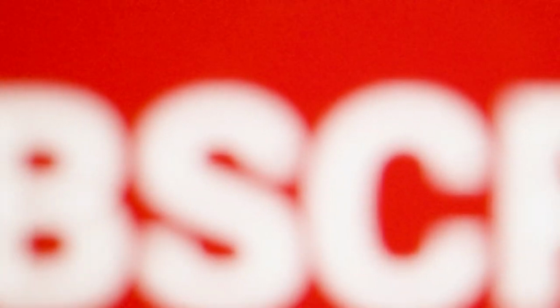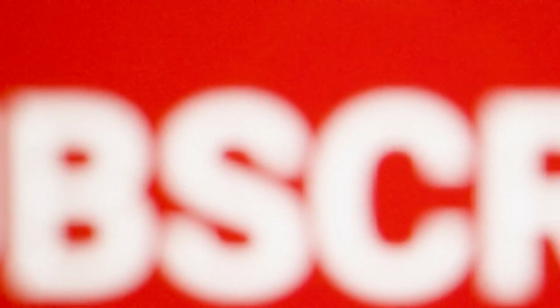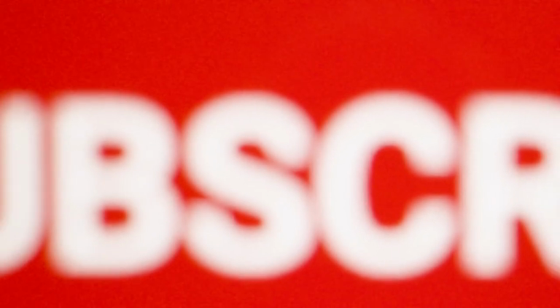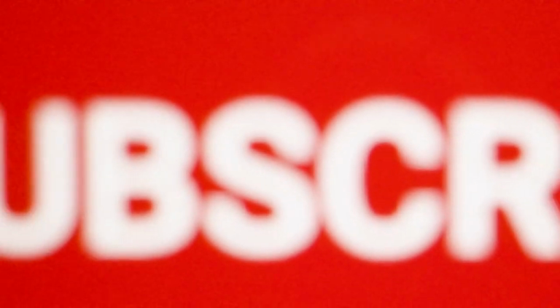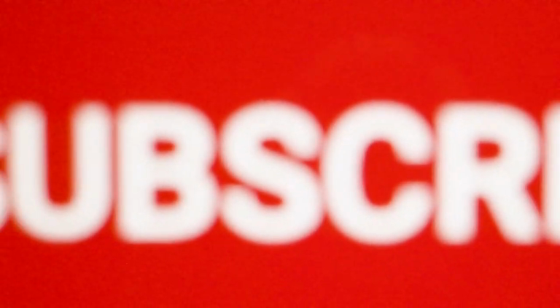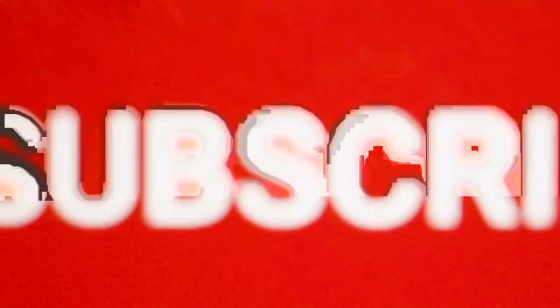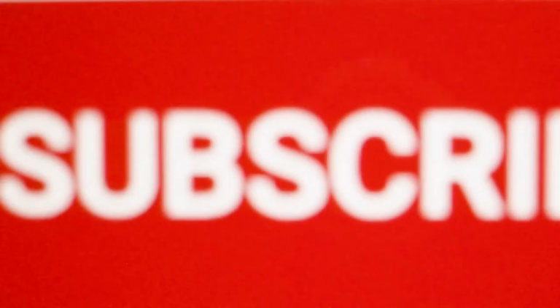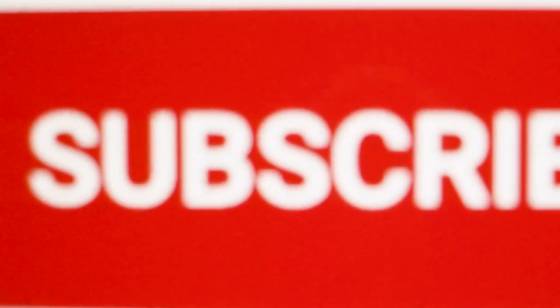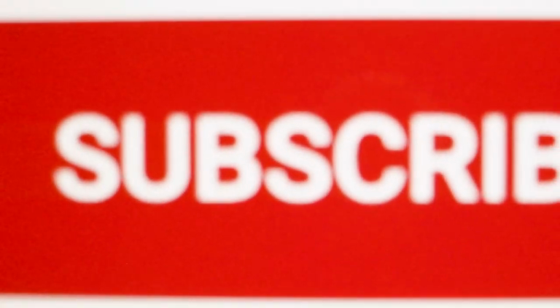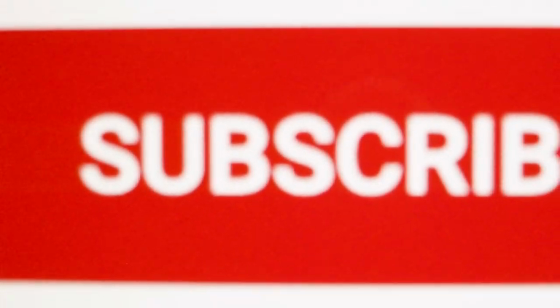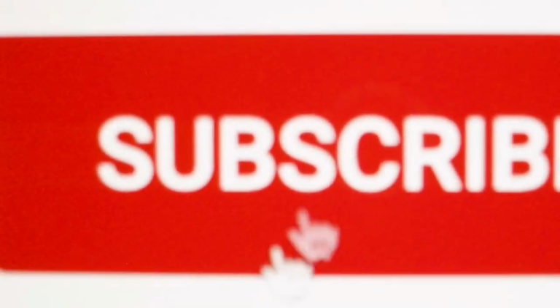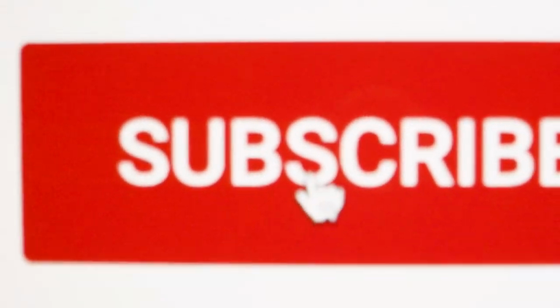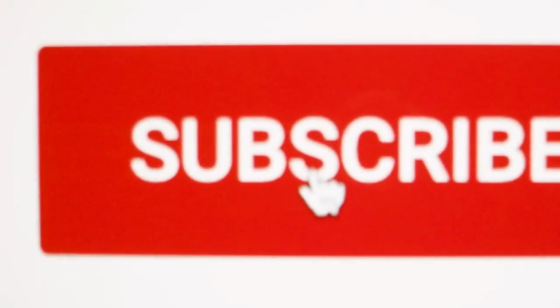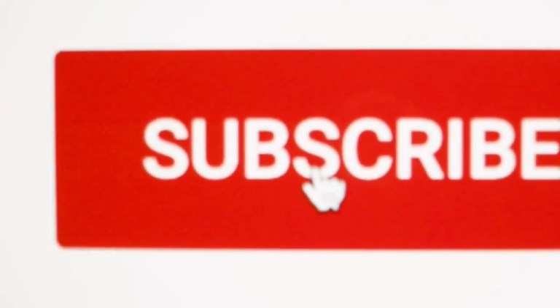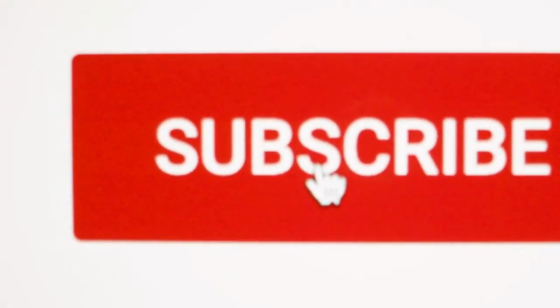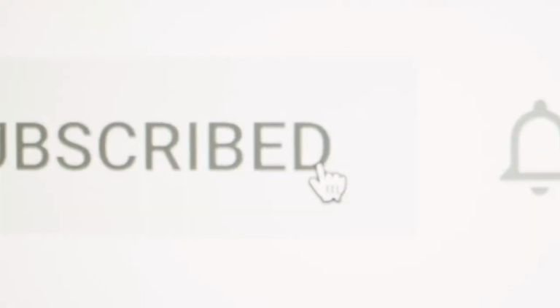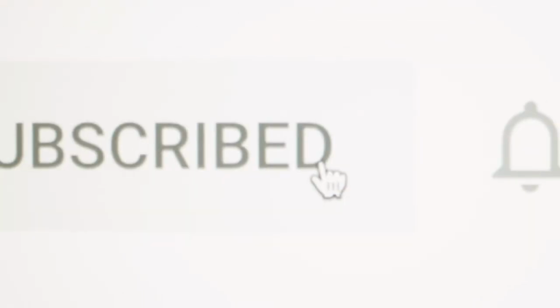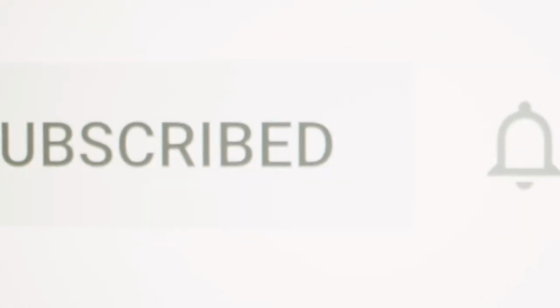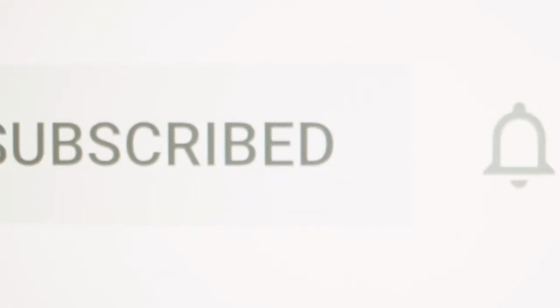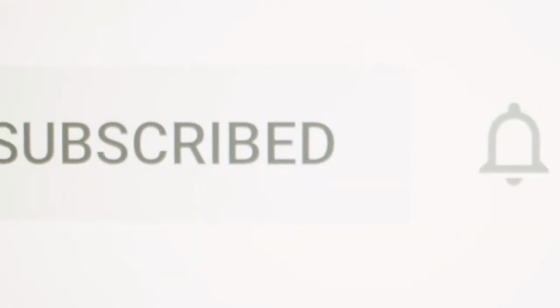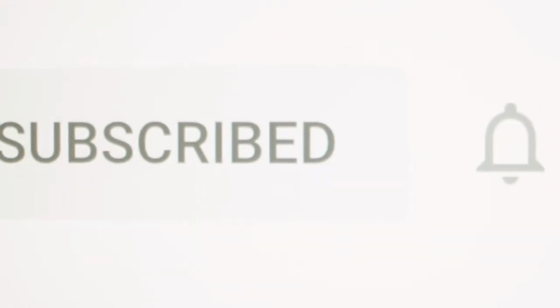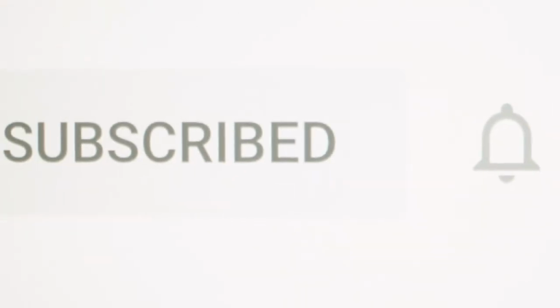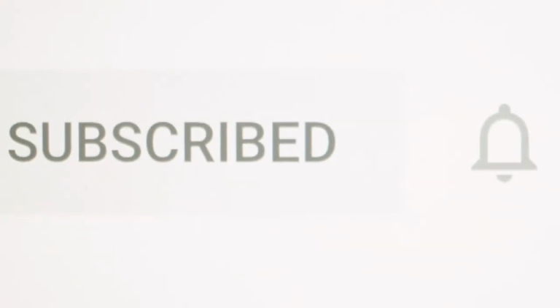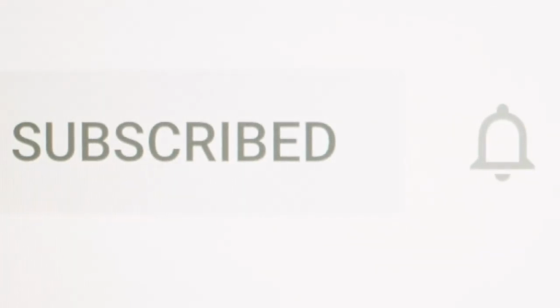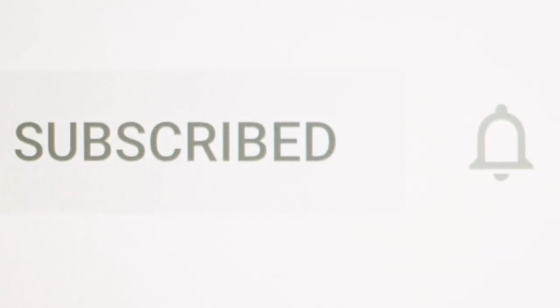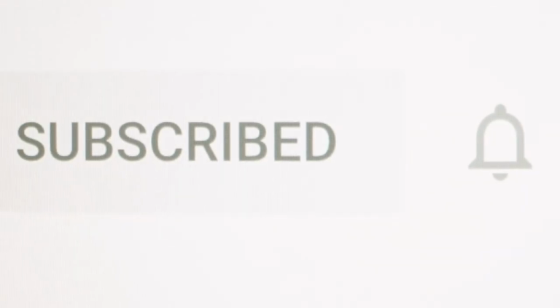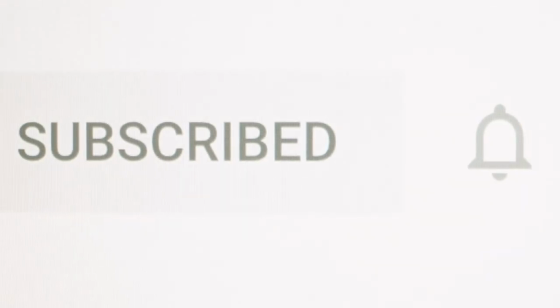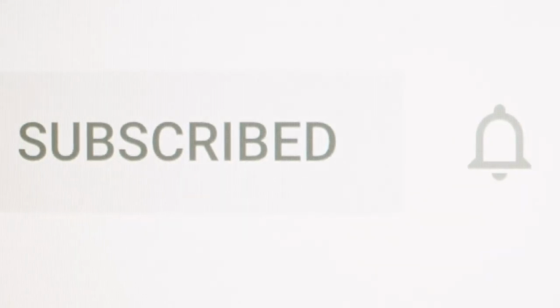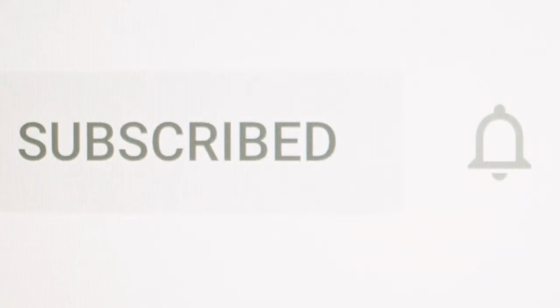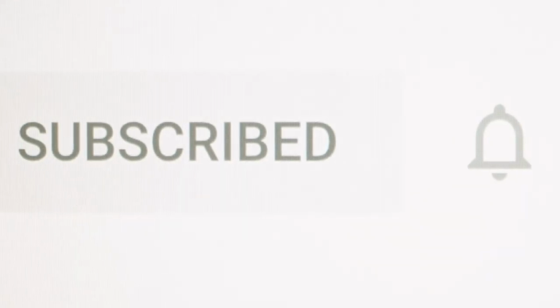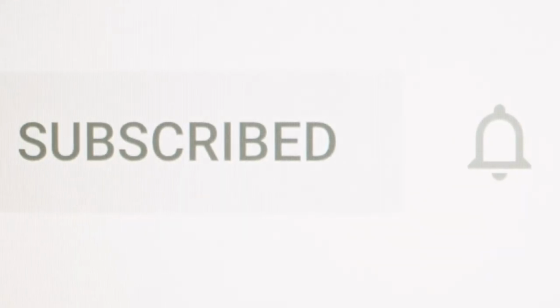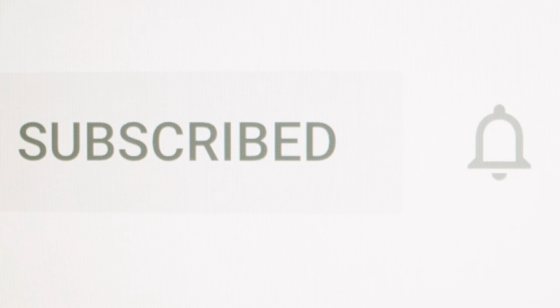If you enjoyed today's video, please like and share it, and subscribe to our channel.